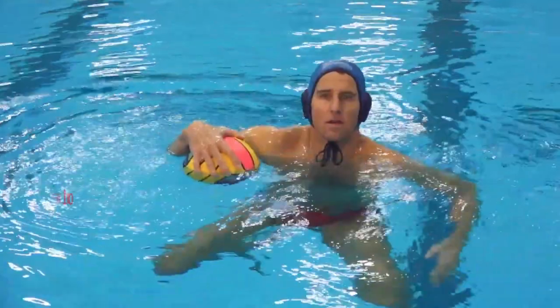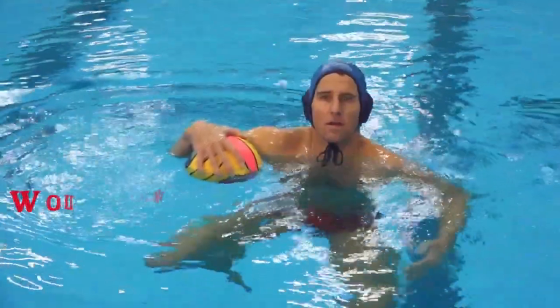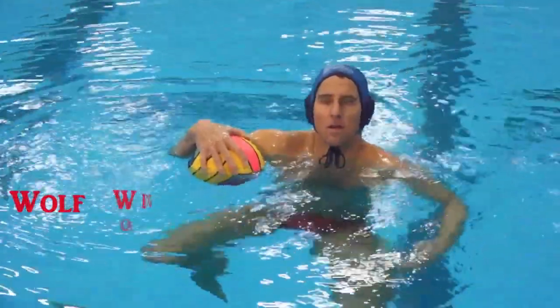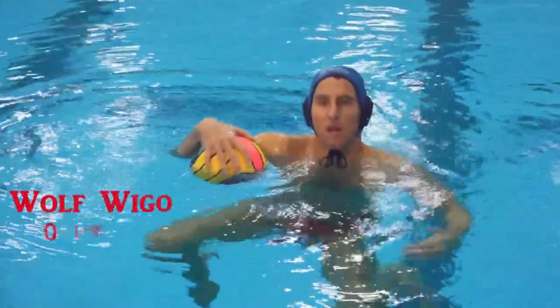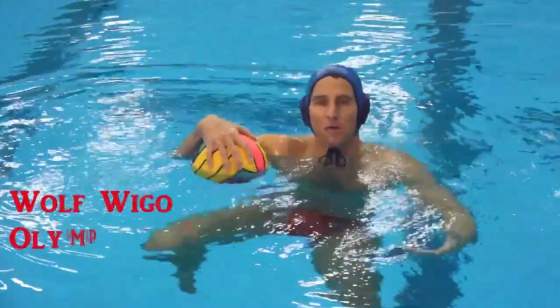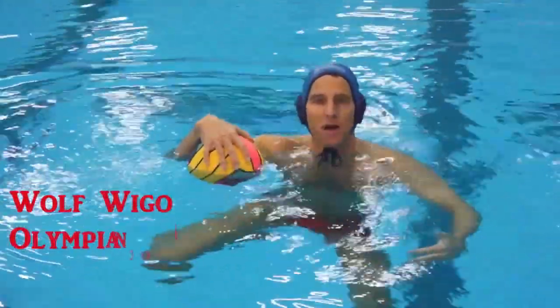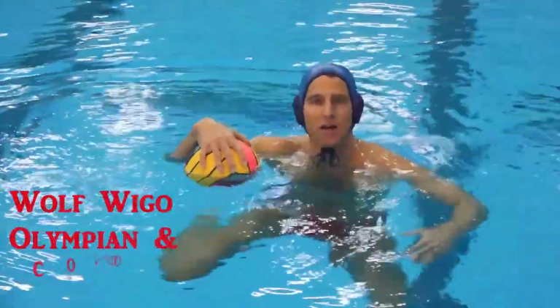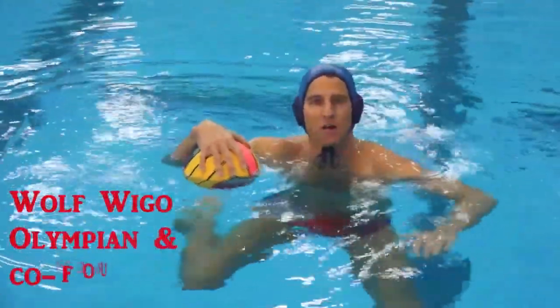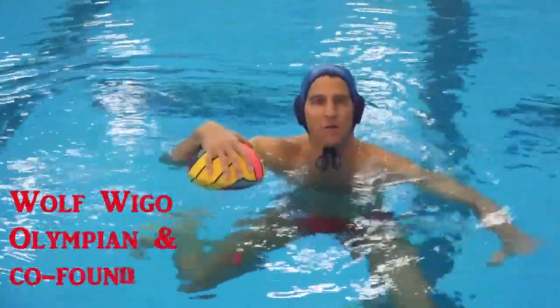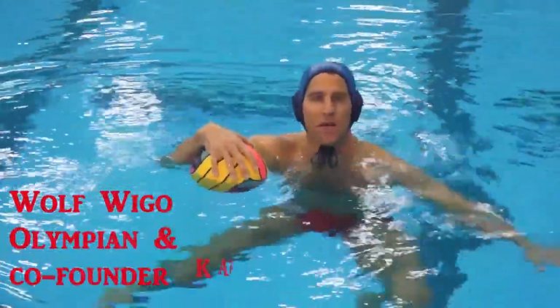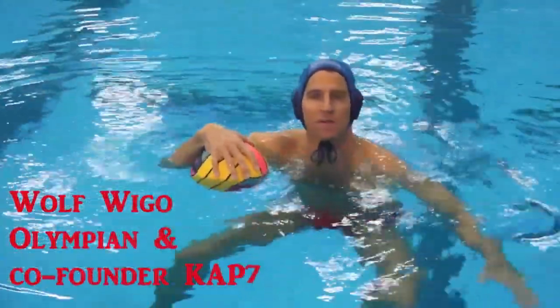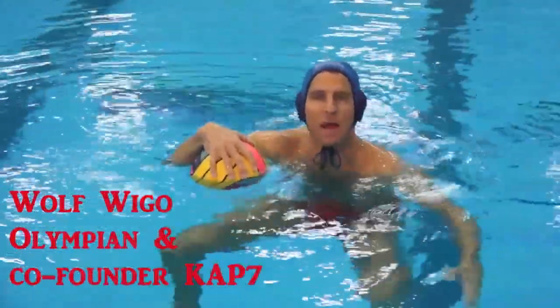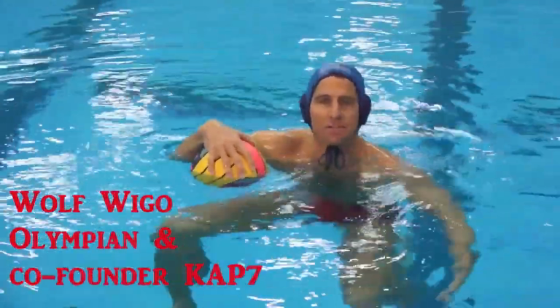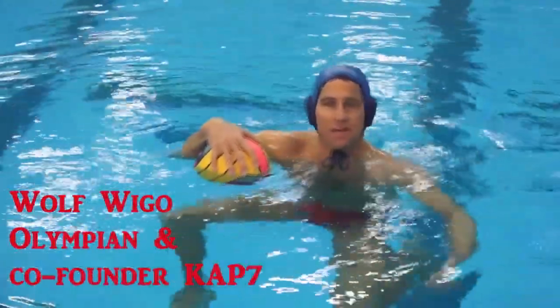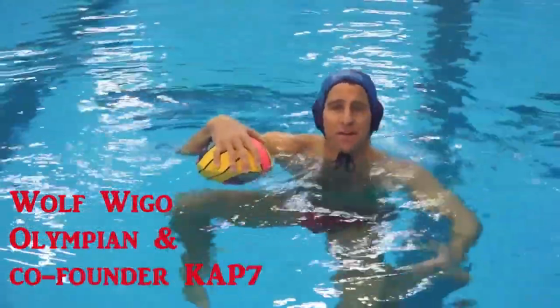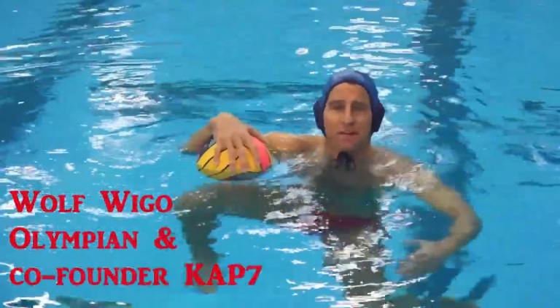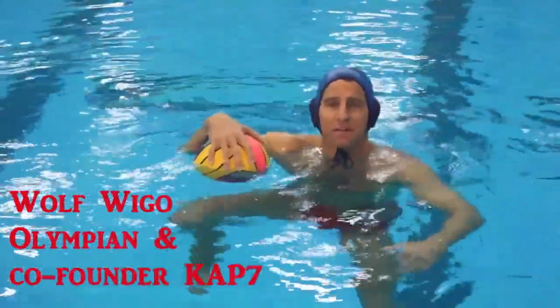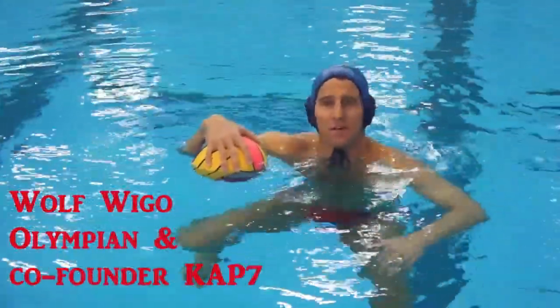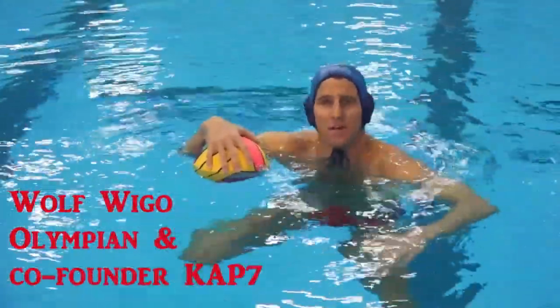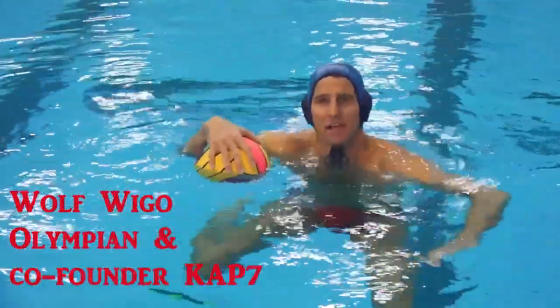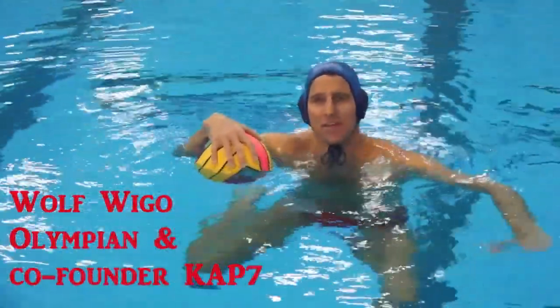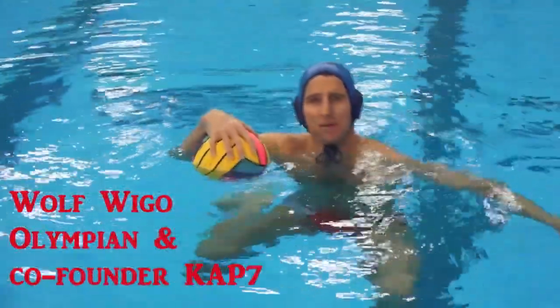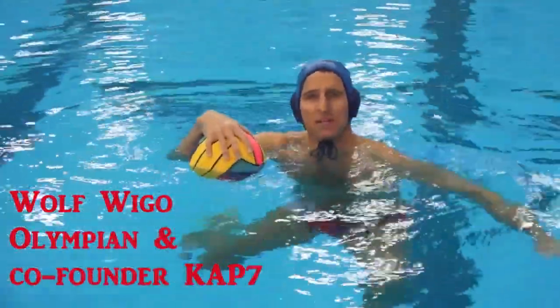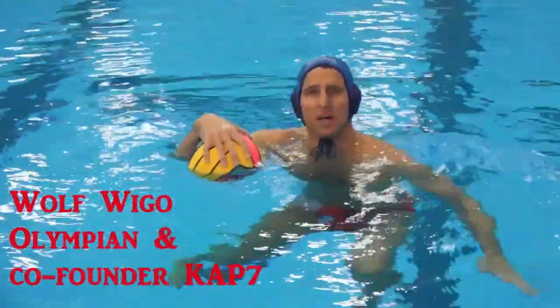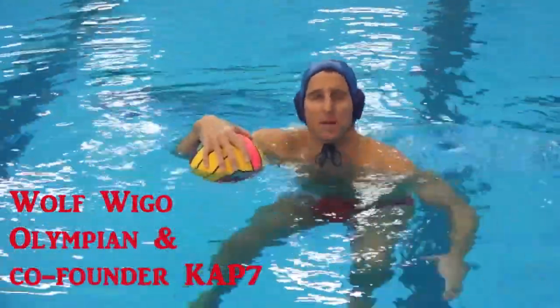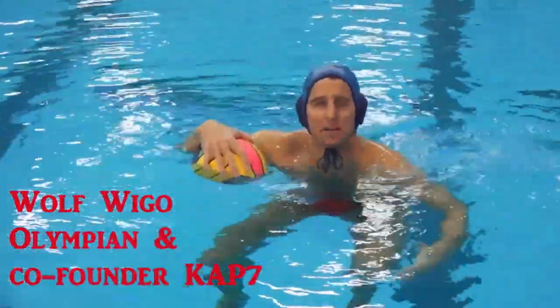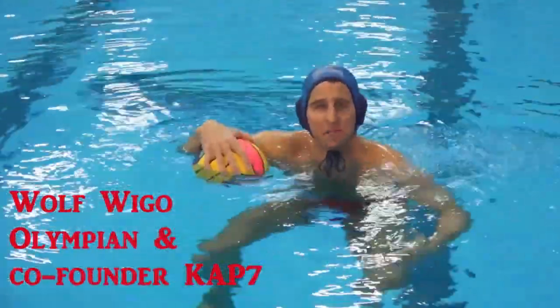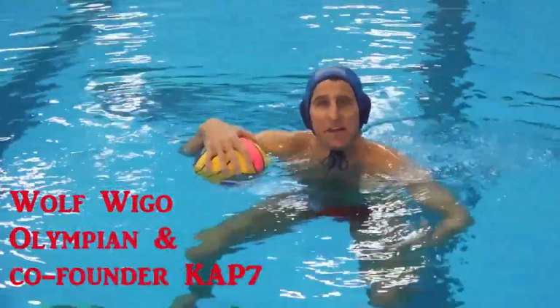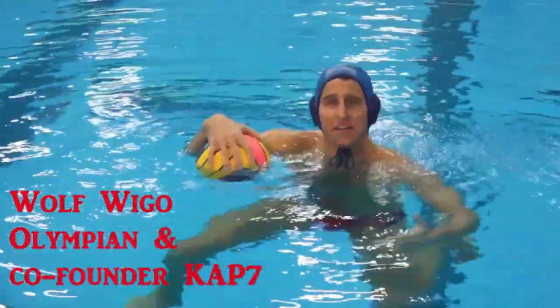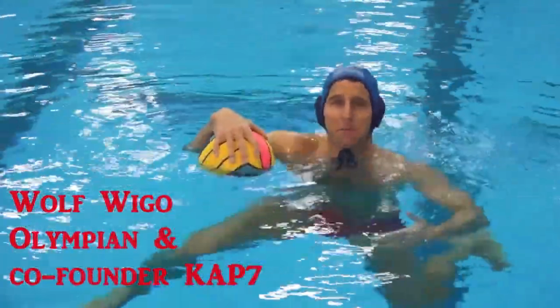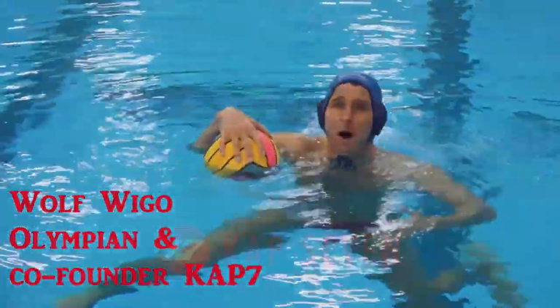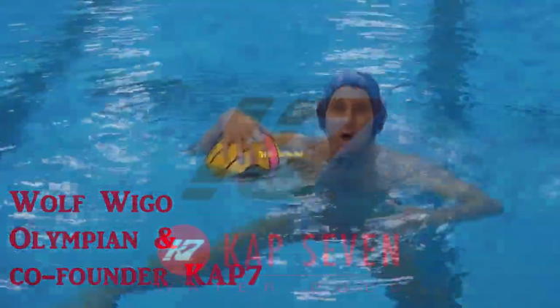Hi, I'm Wolf Igo, co-founder of CAP7, and today we're going to talk about faking the ball.